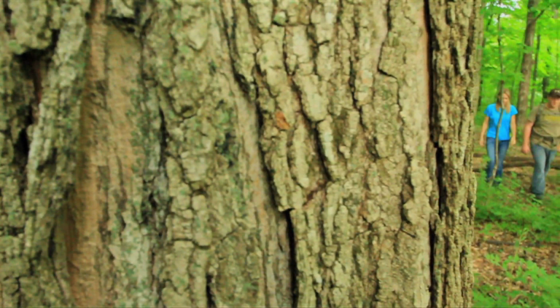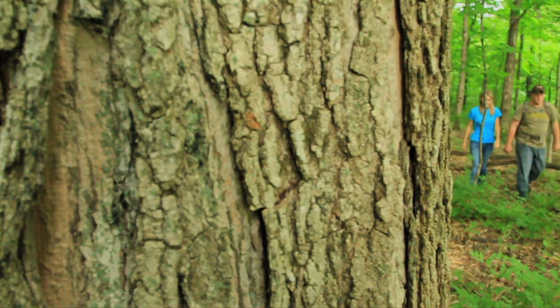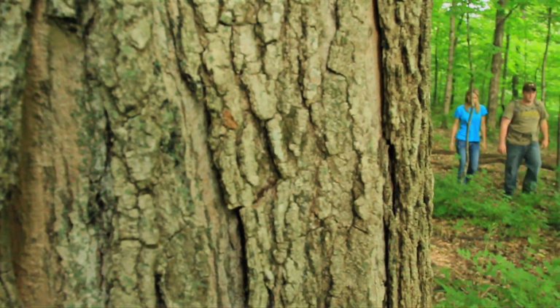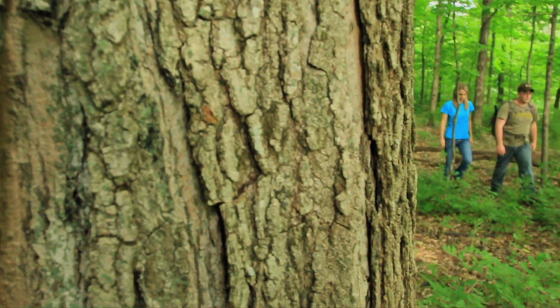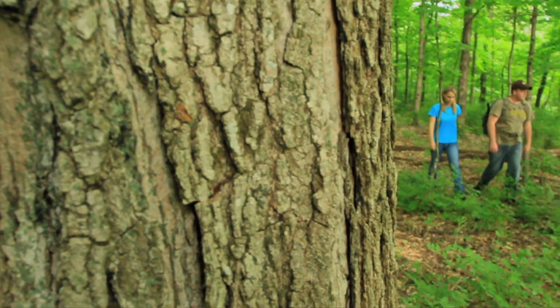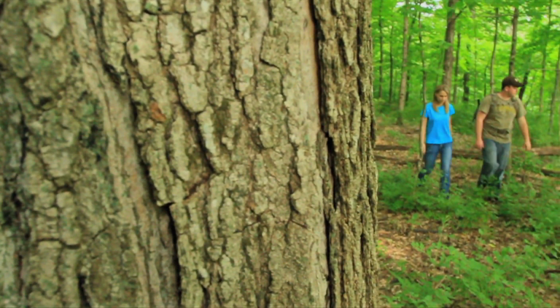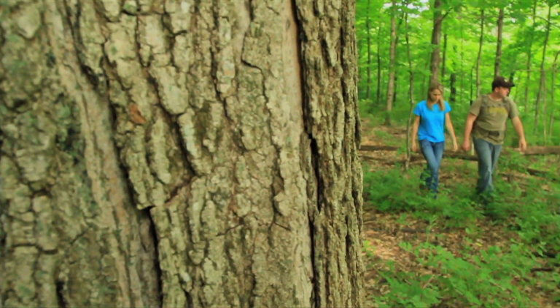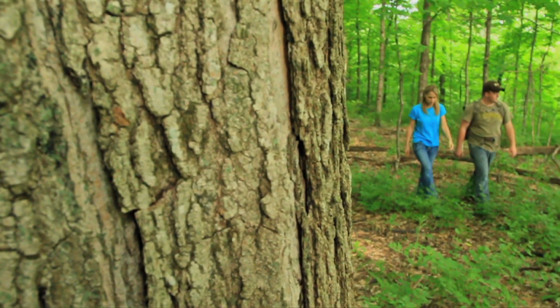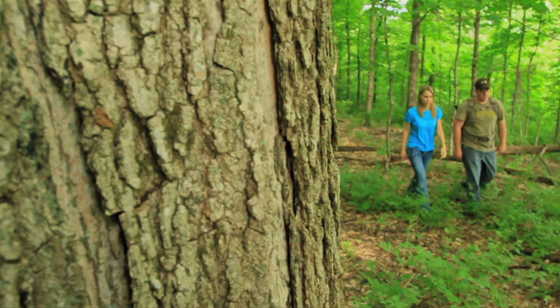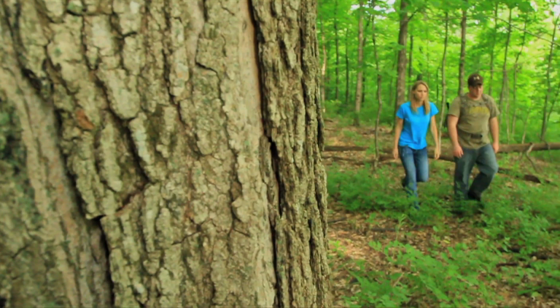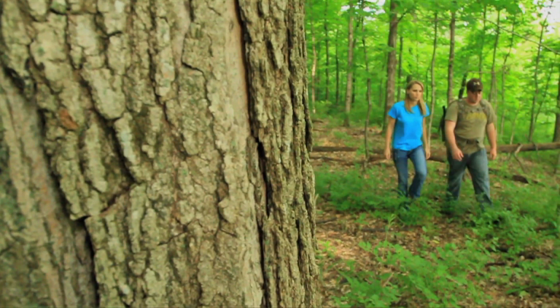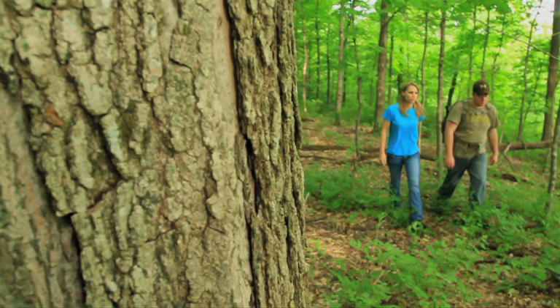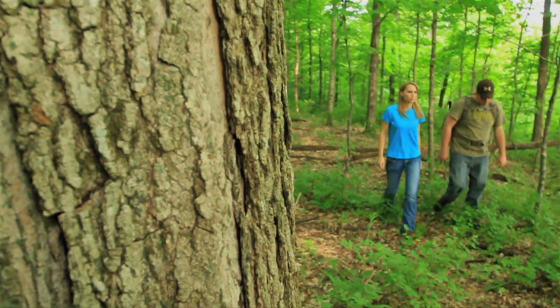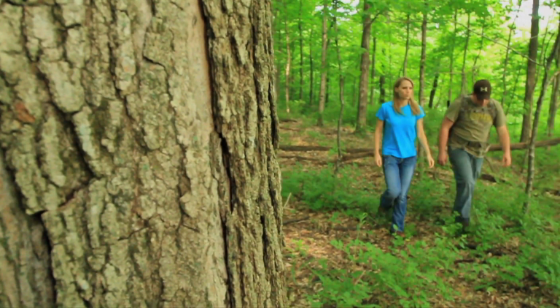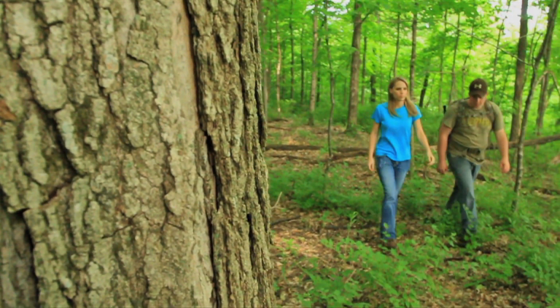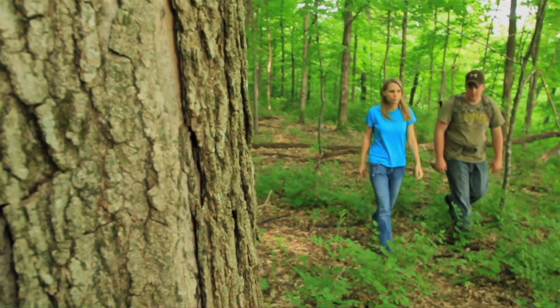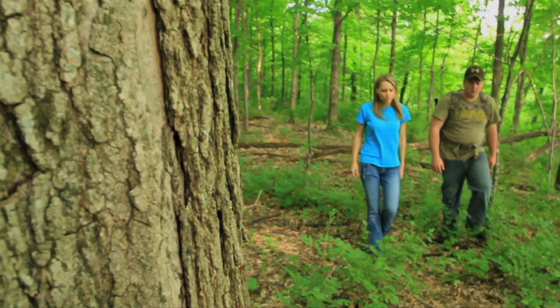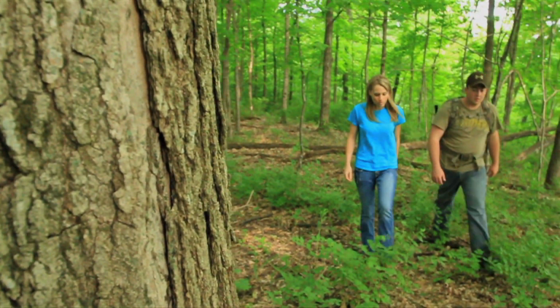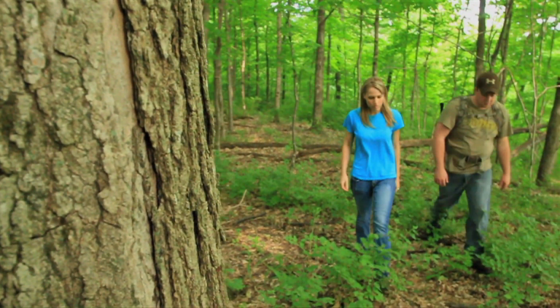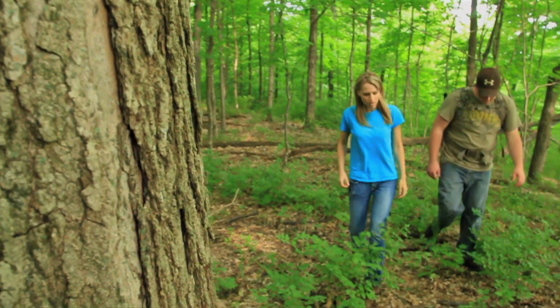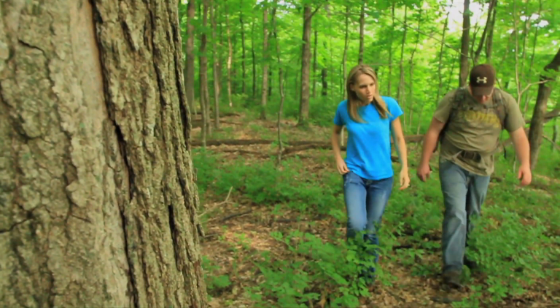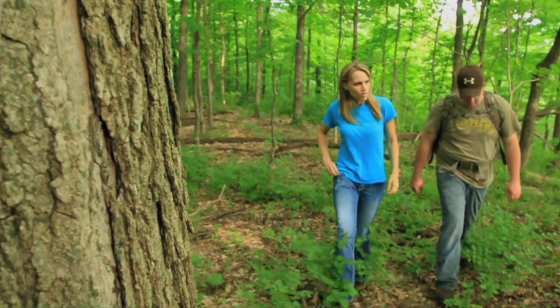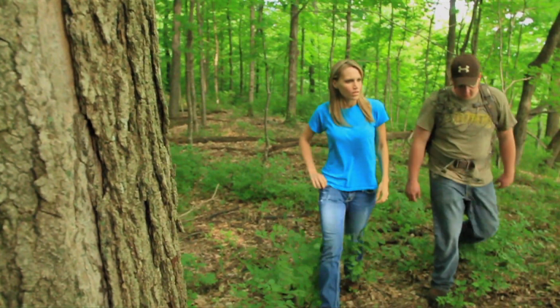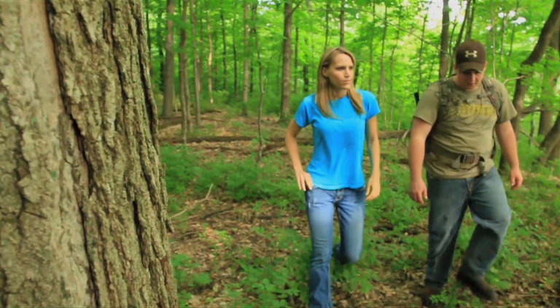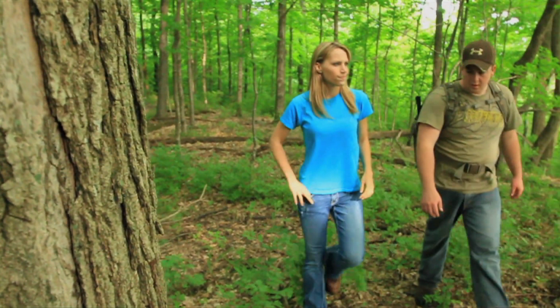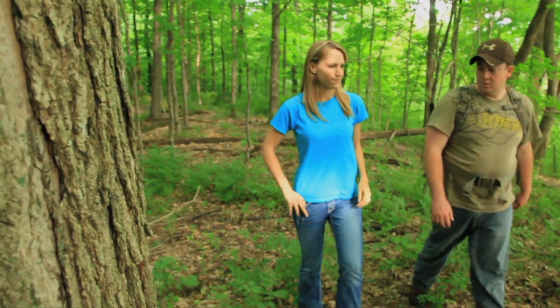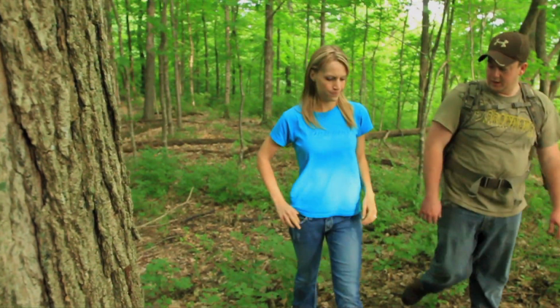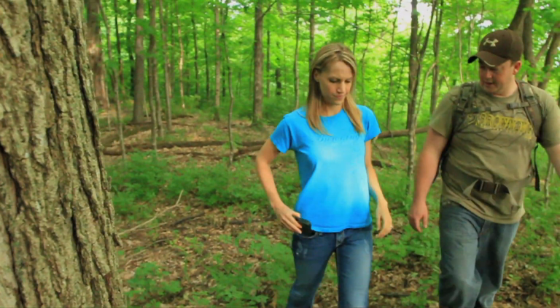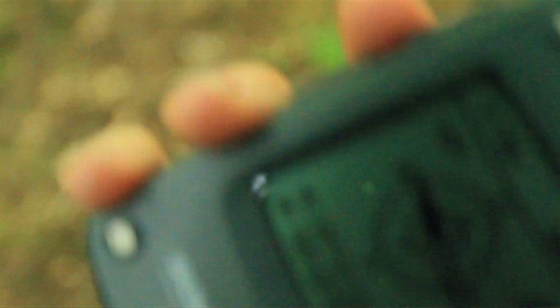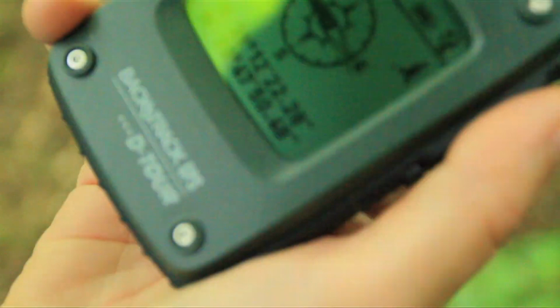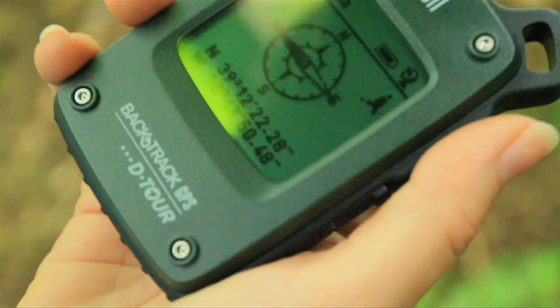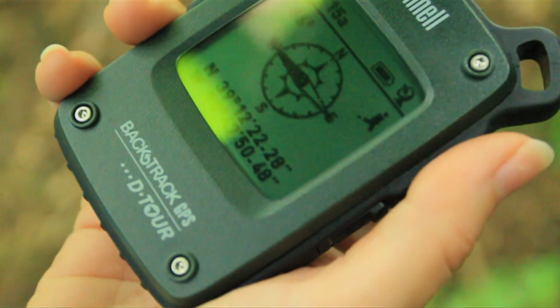For hikers, the Detour not only allows you to track your routes, it's also a great safety device when it's time to return to the trailhead.